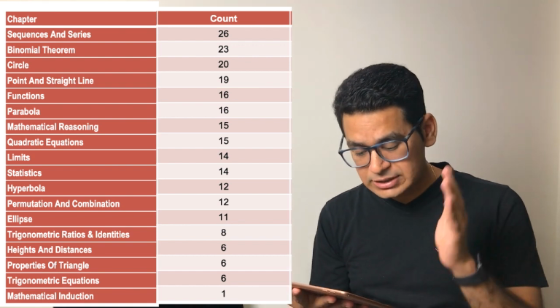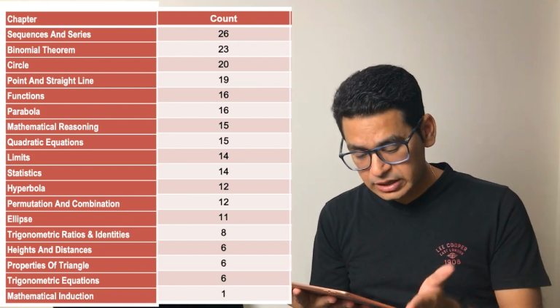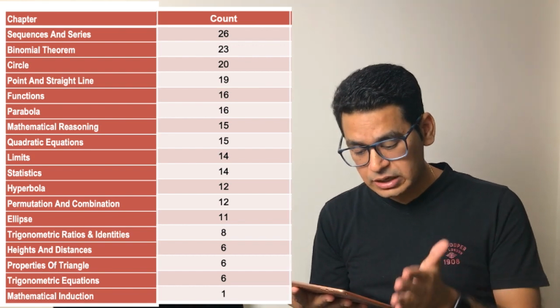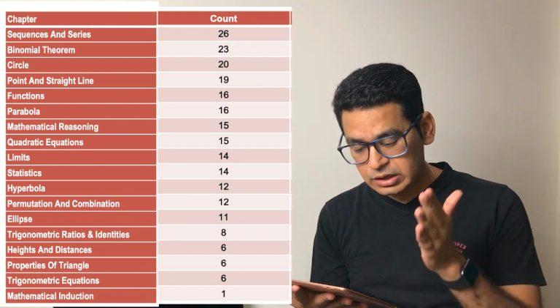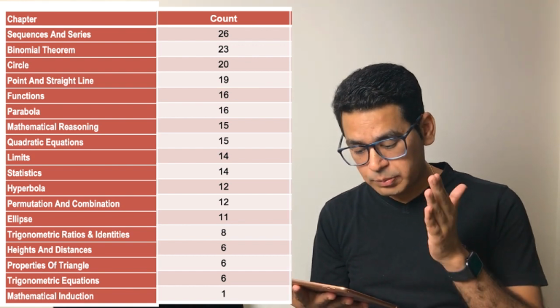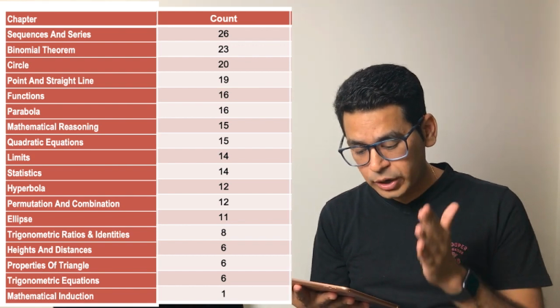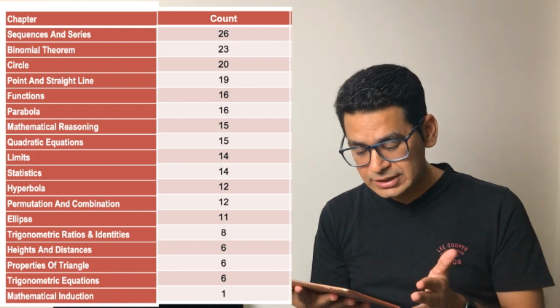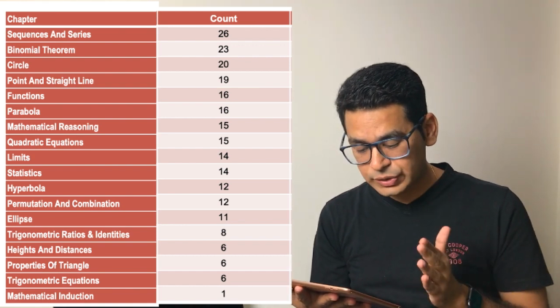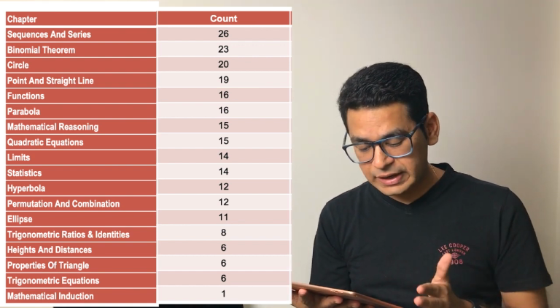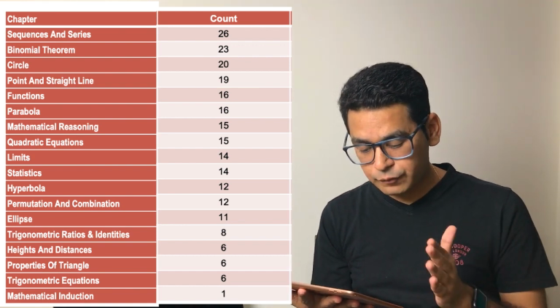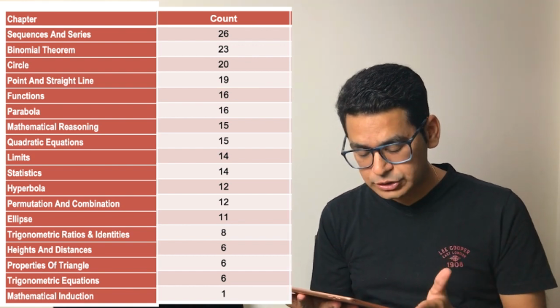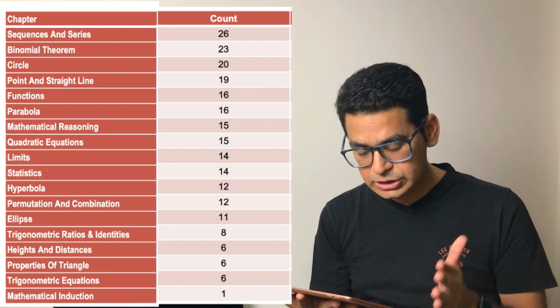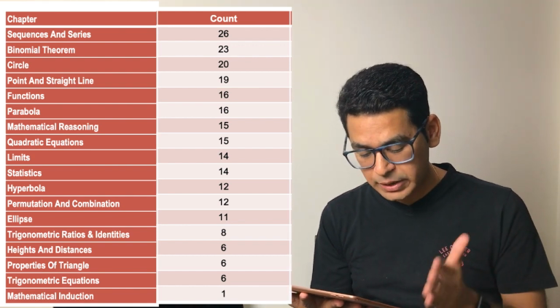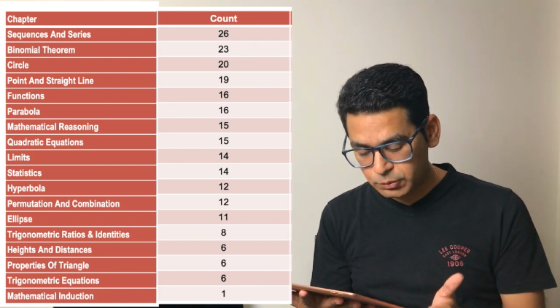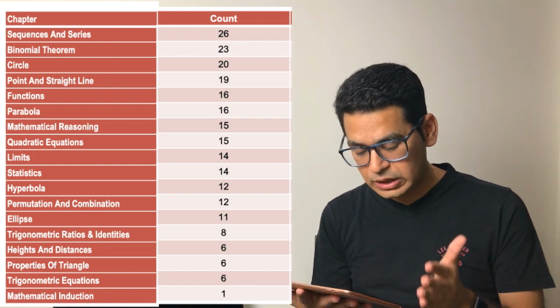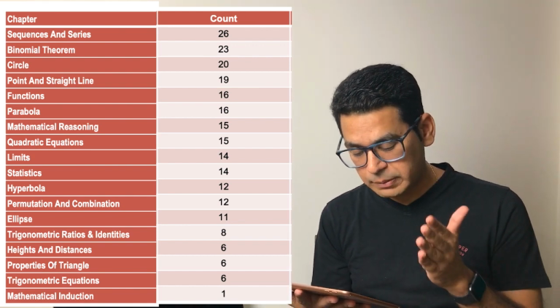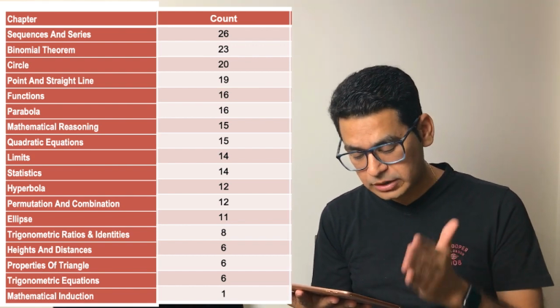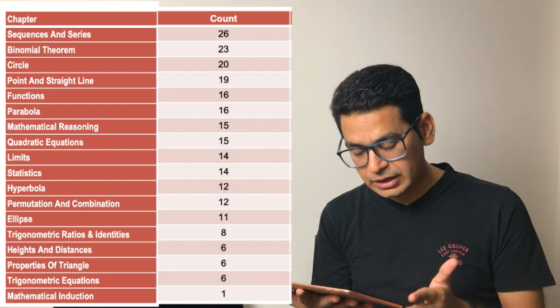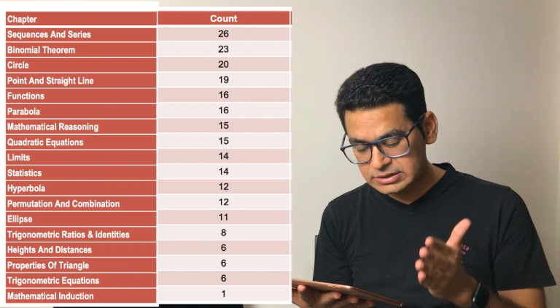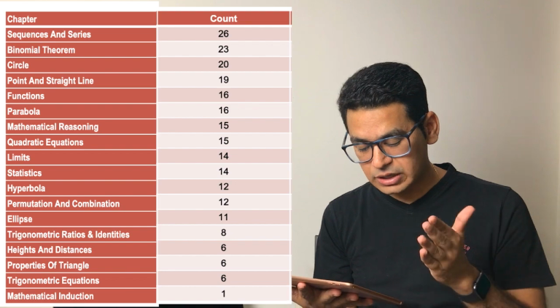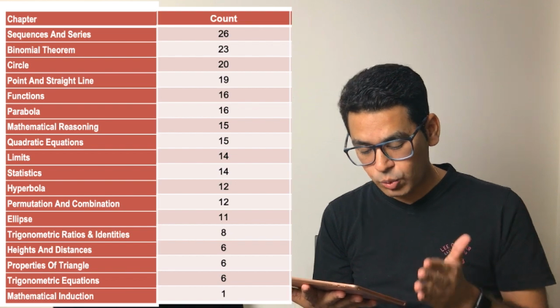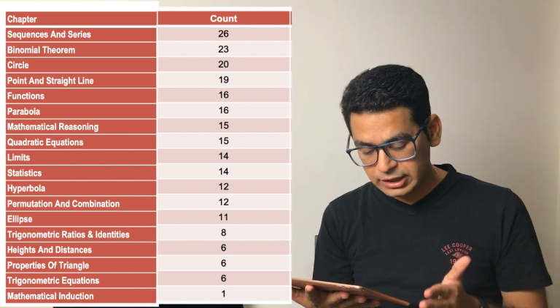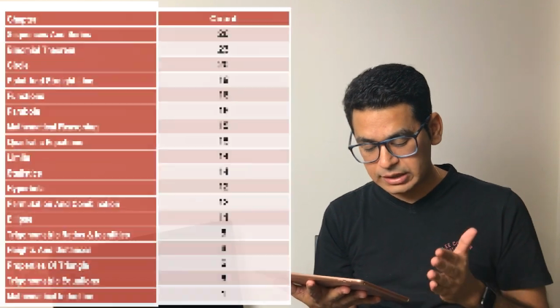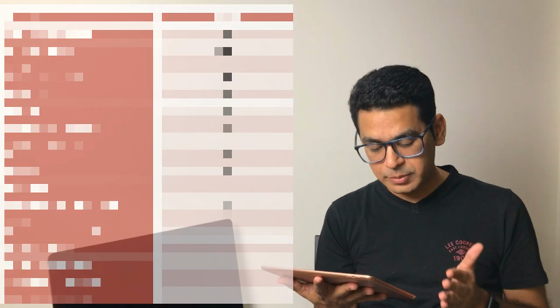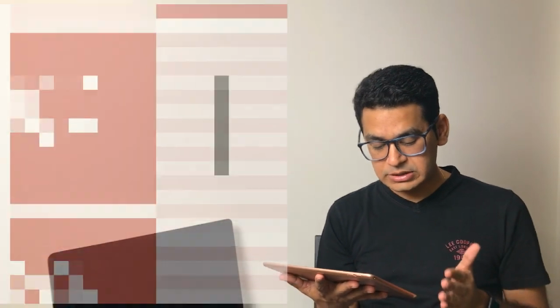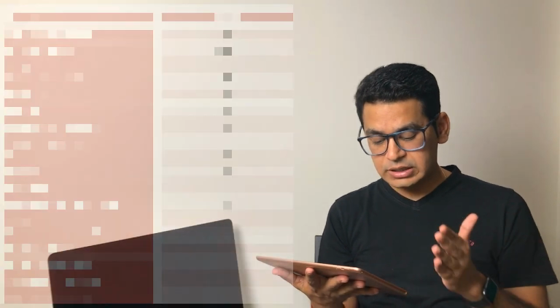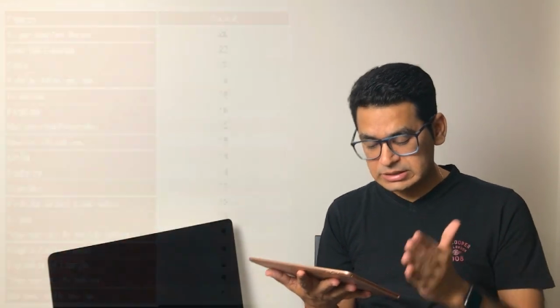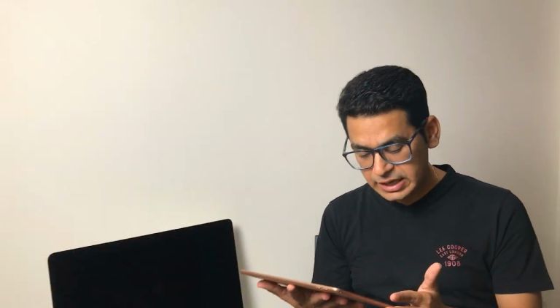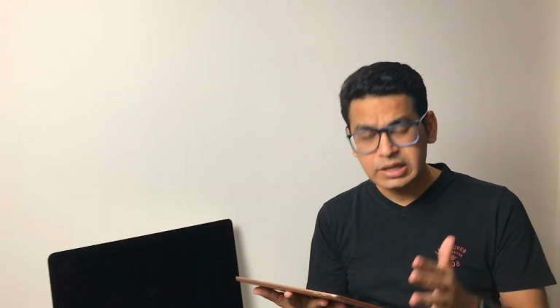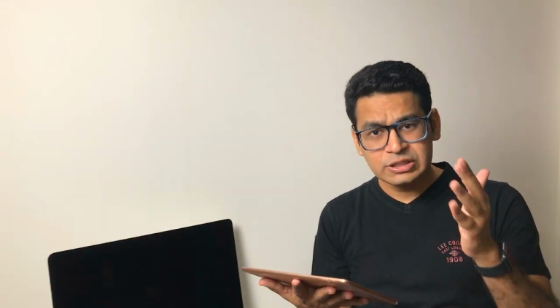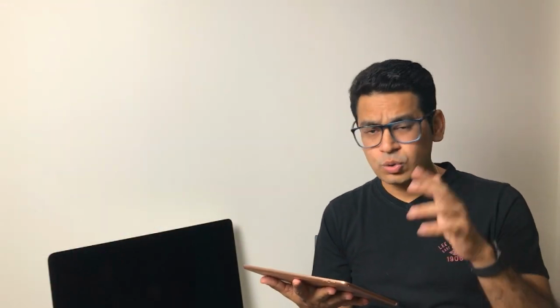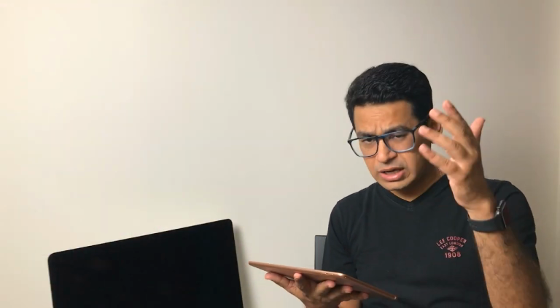Then circle, point and straight line, functions, parabola, mathematical reasoning, quadratic, limits, stats, and so on. The list is in front of you.